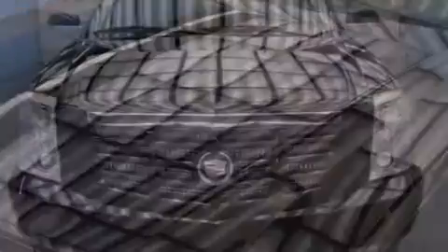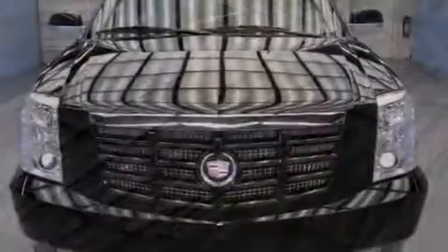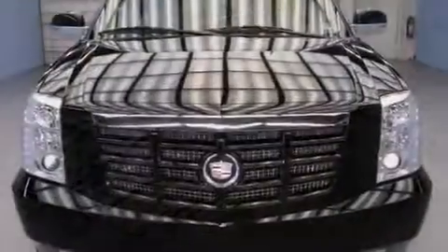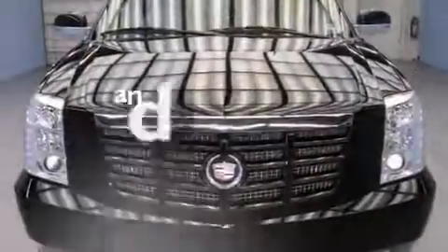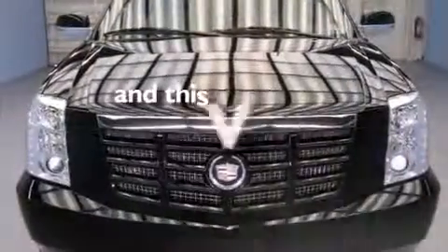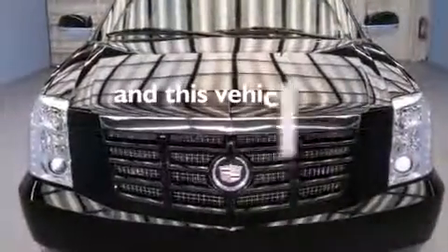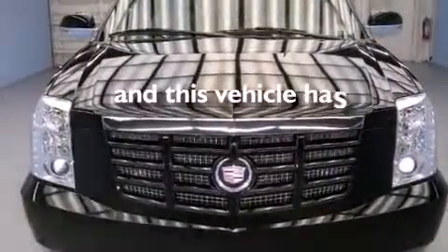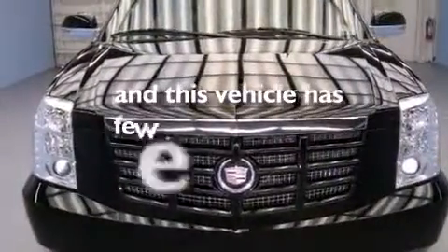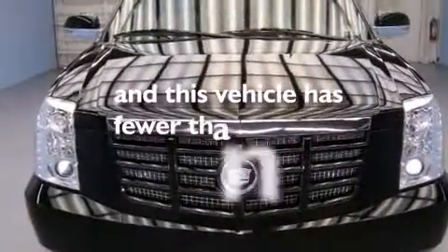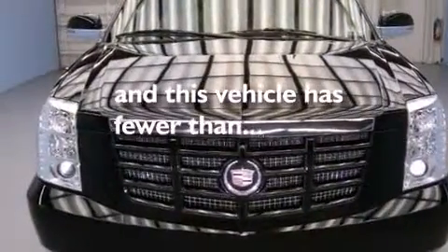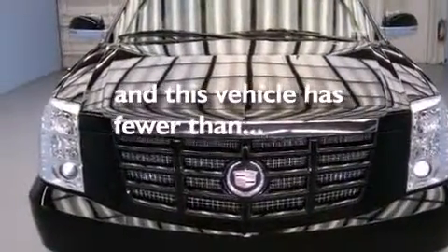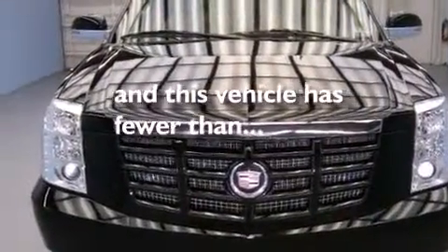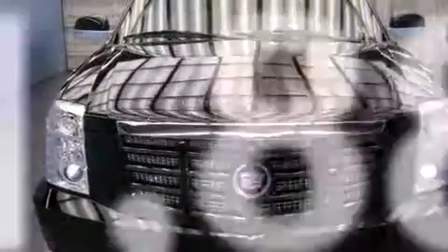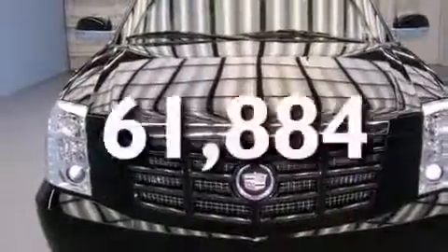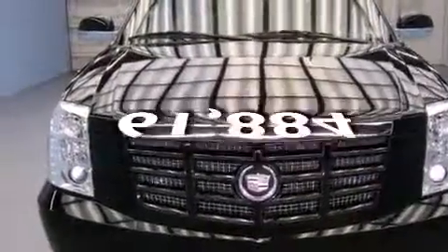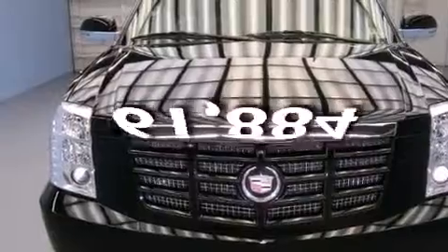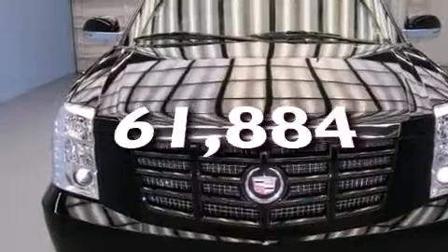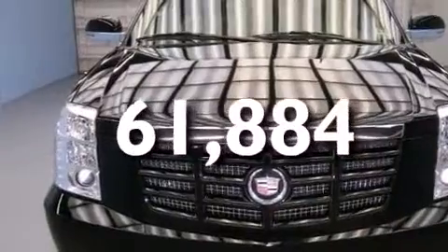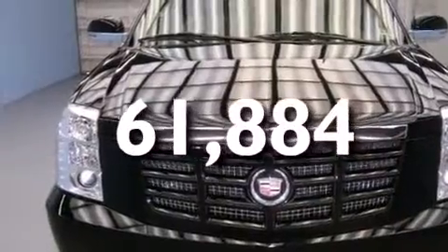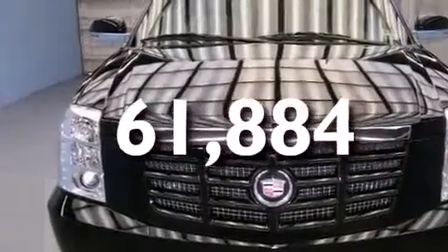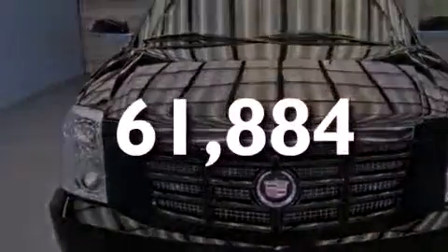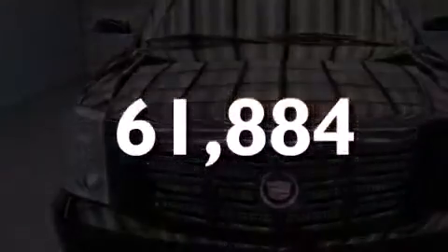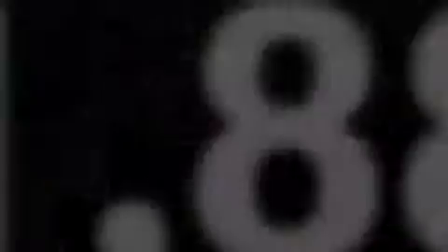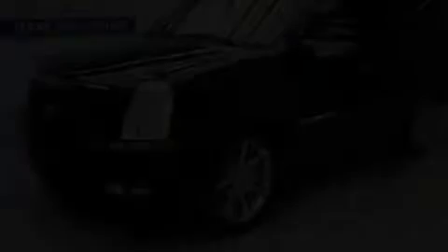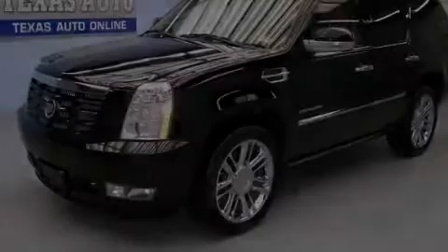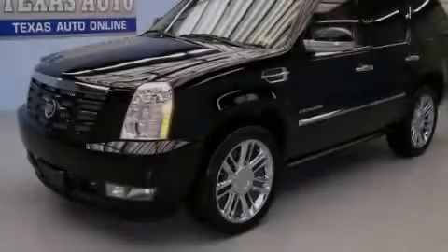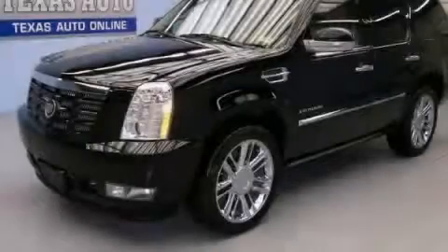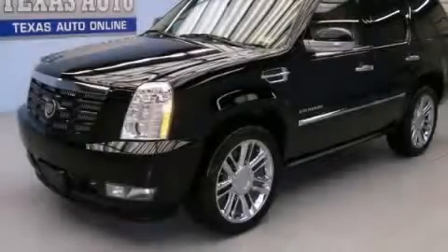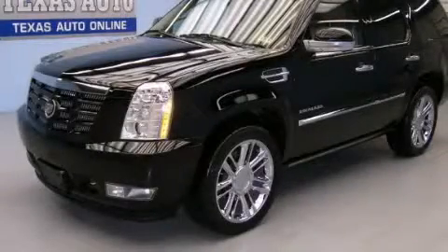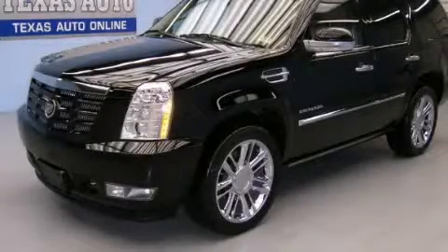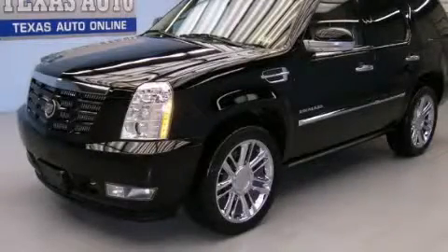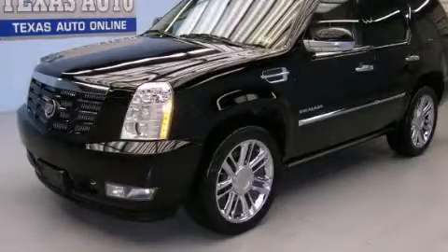This vehicle has fewer than 62,000 miles on the odometer. Please call us today for more information on this great vehicle.